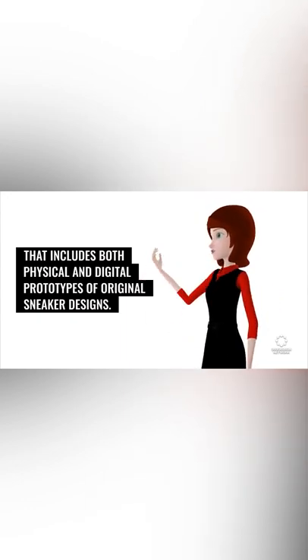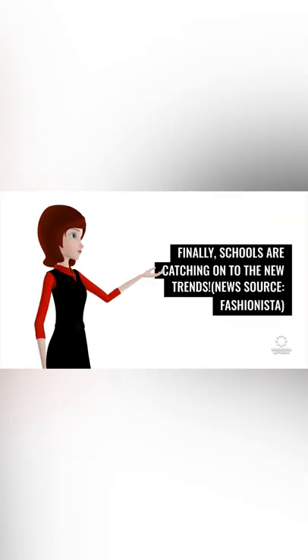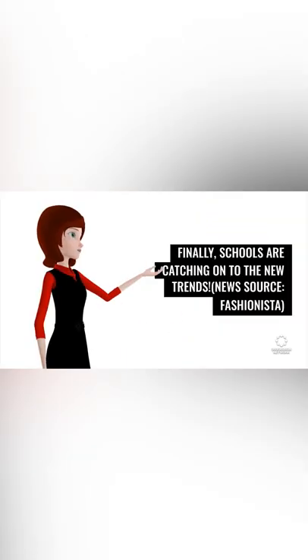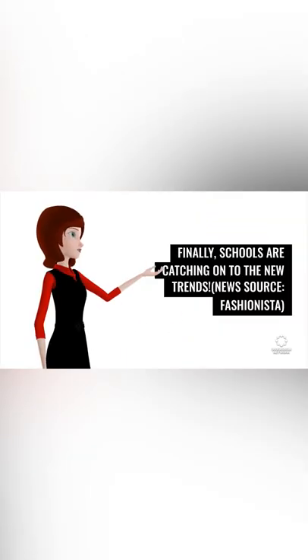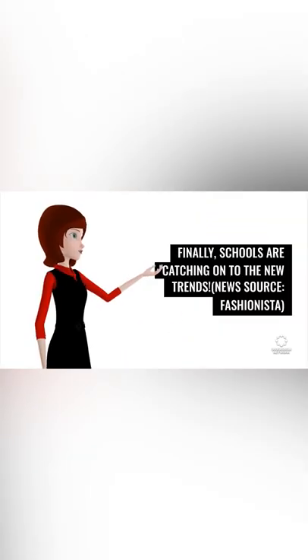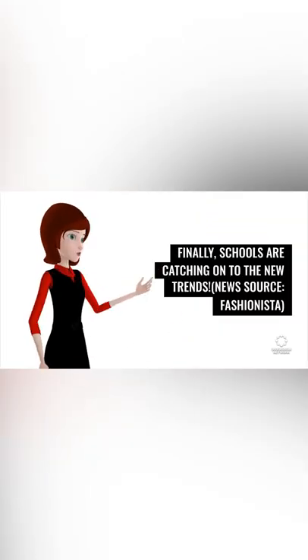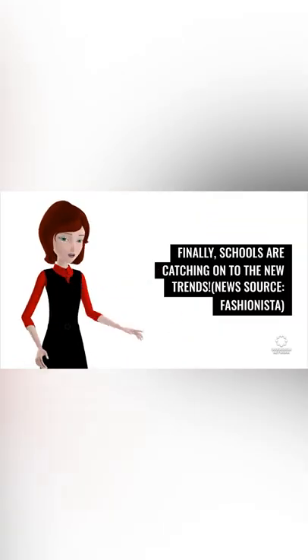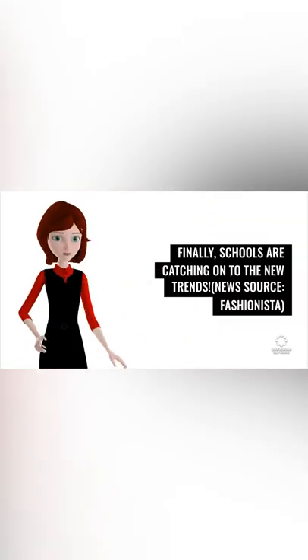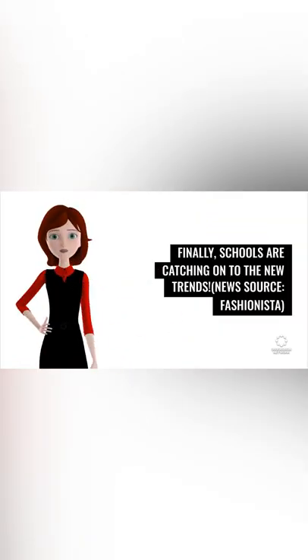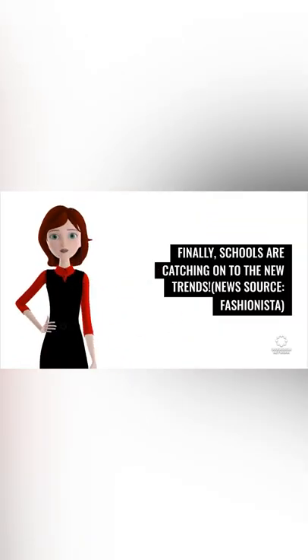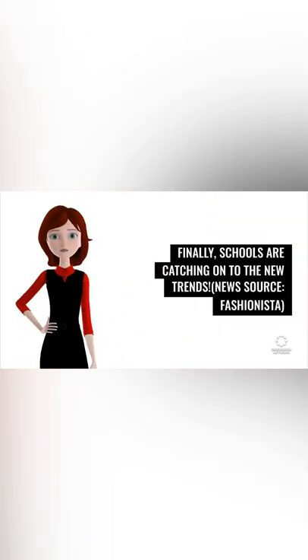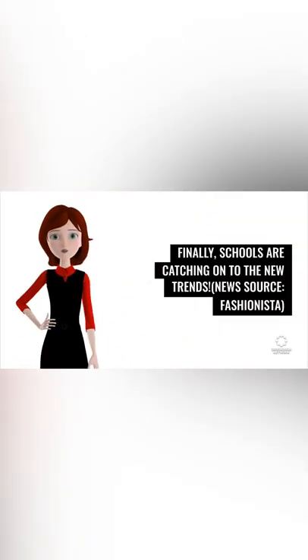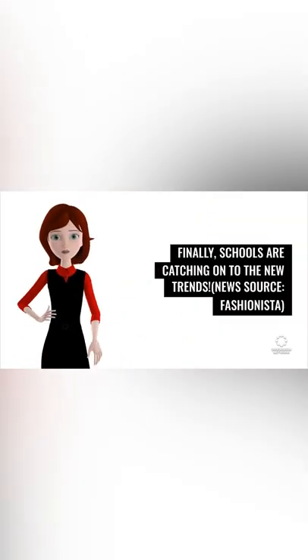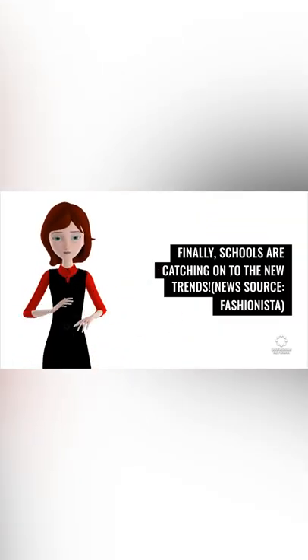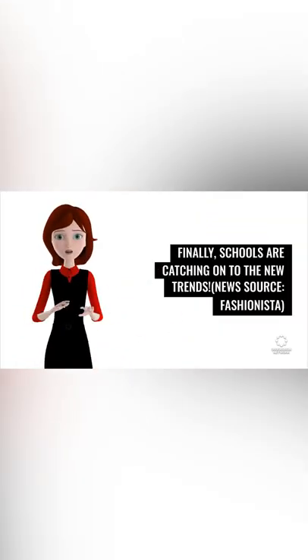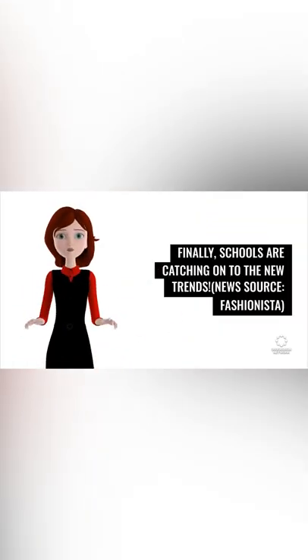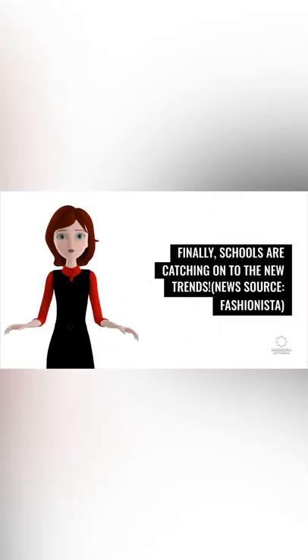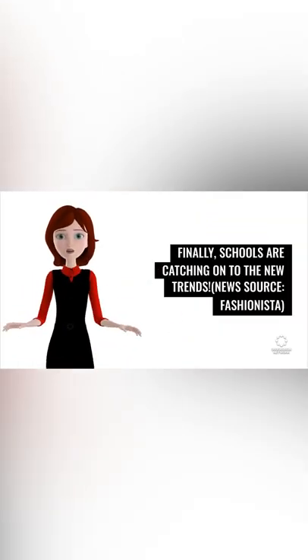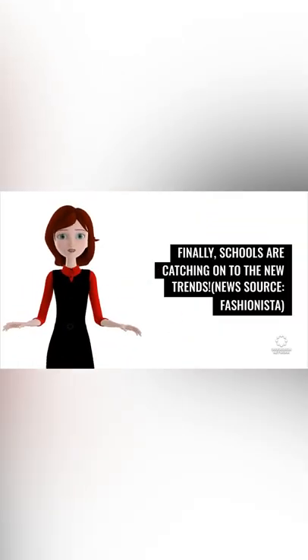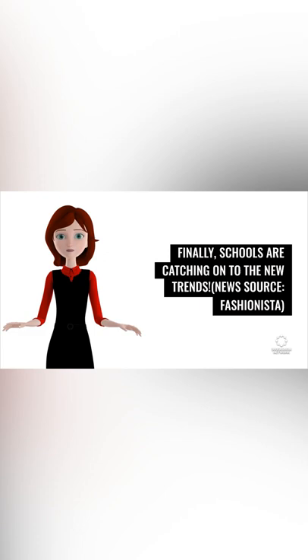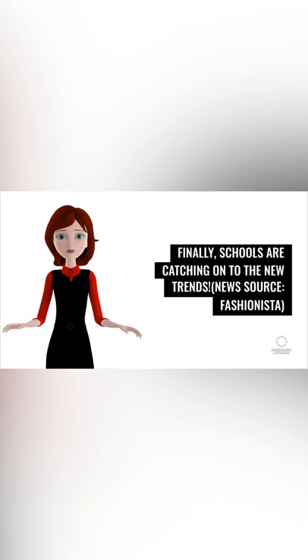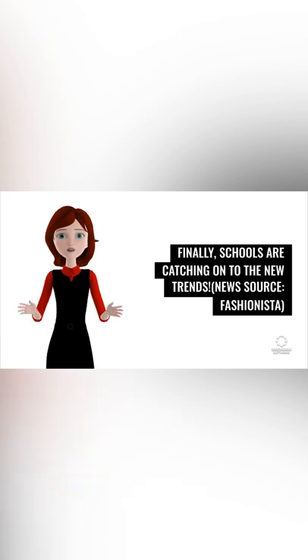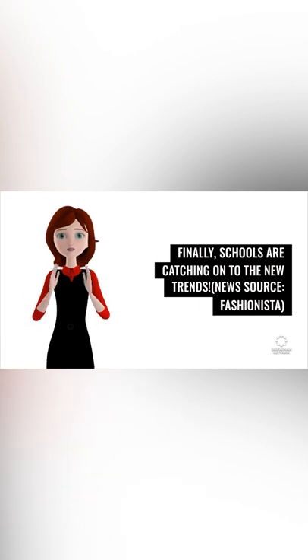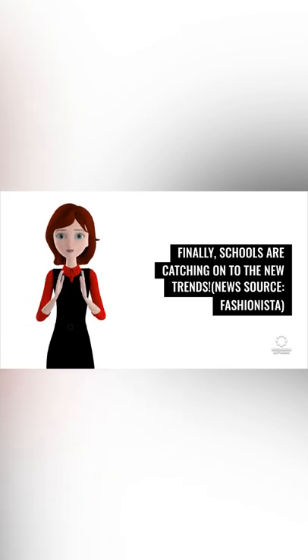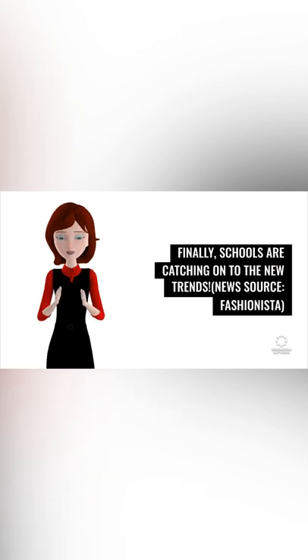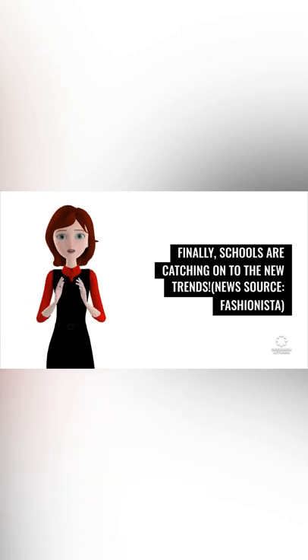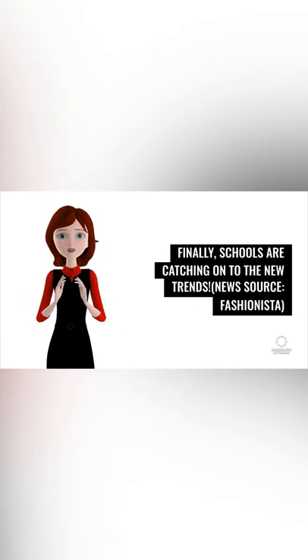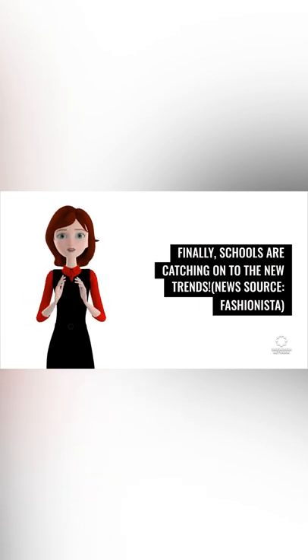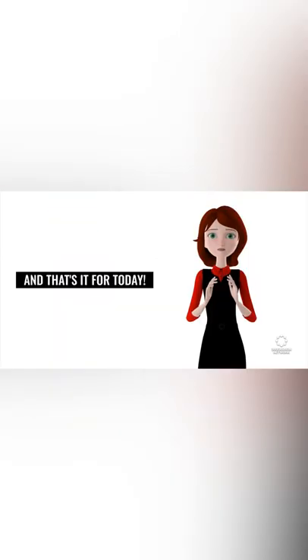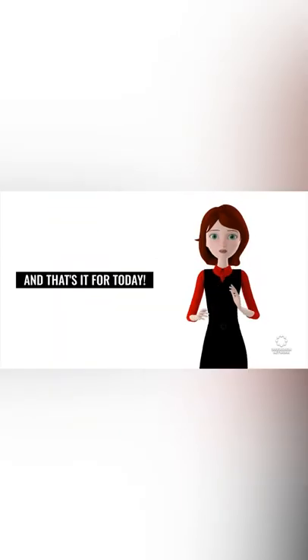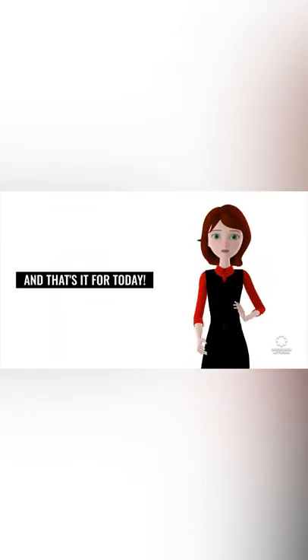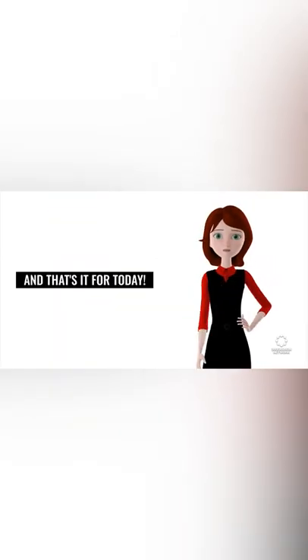Finally, schools are catching on to the new trends. News source: Fashionista.